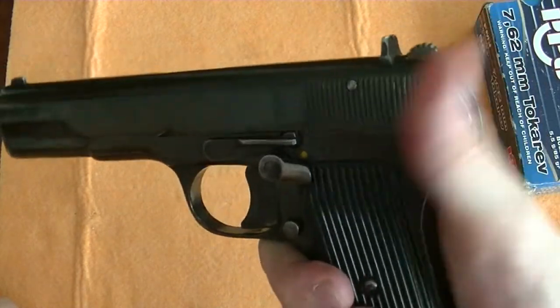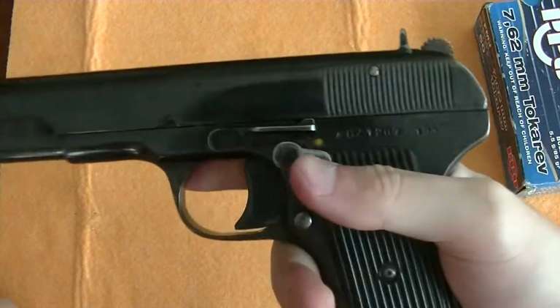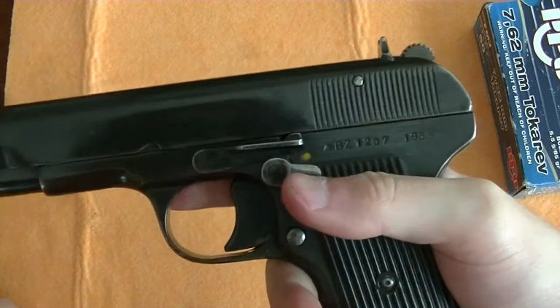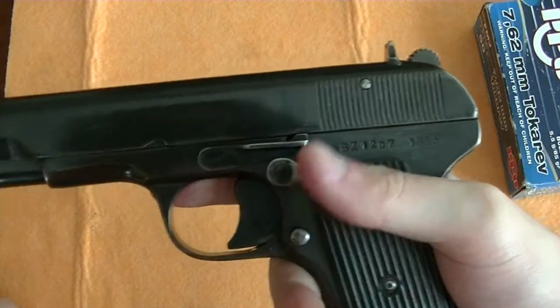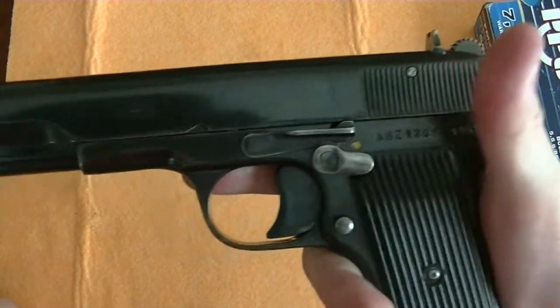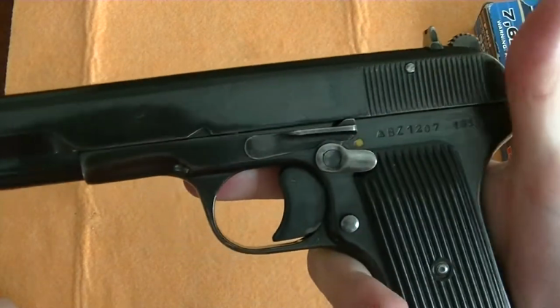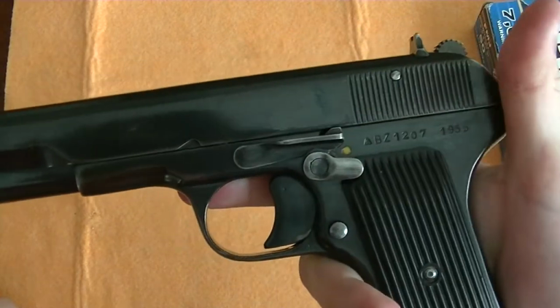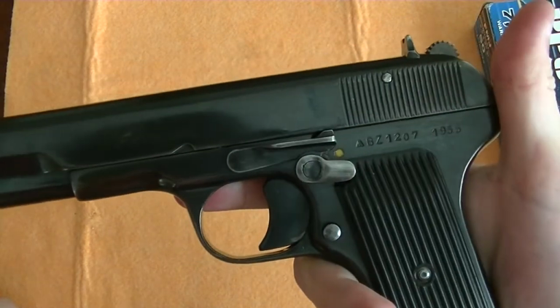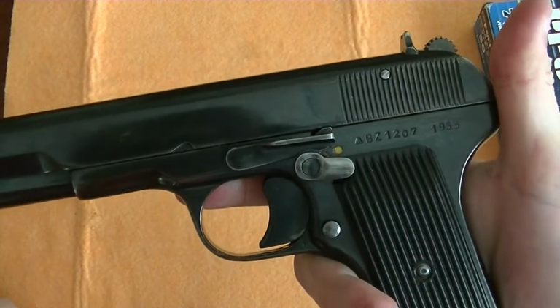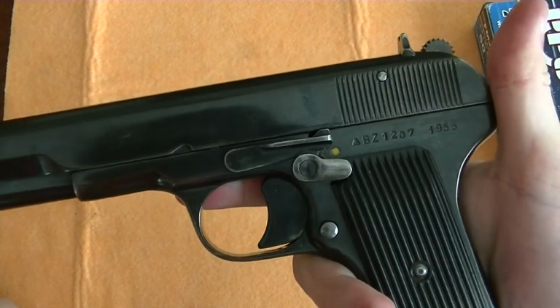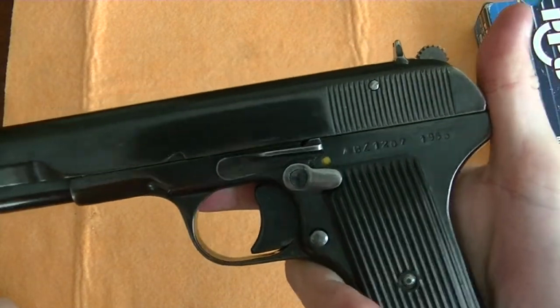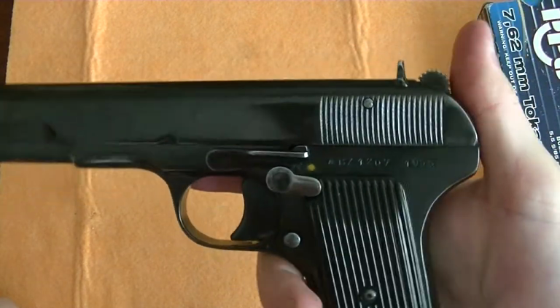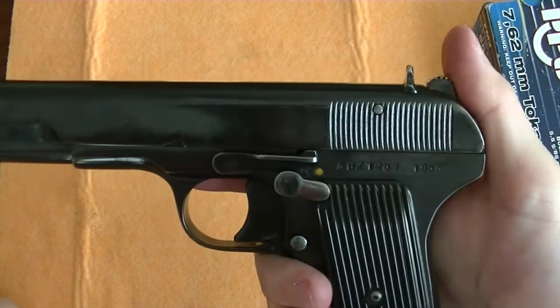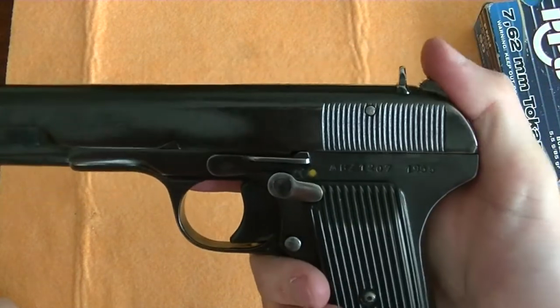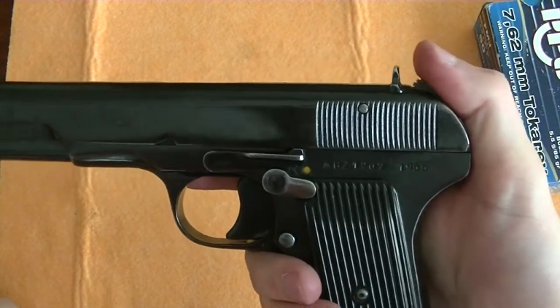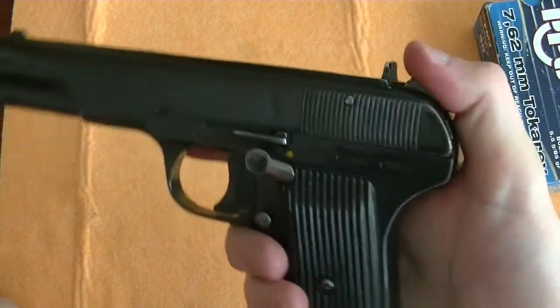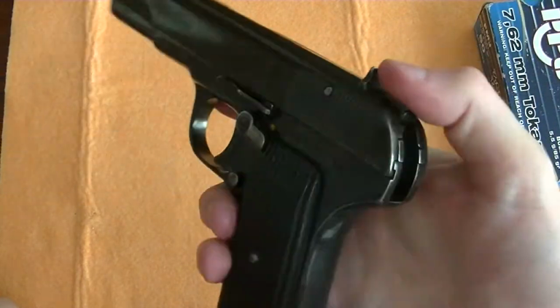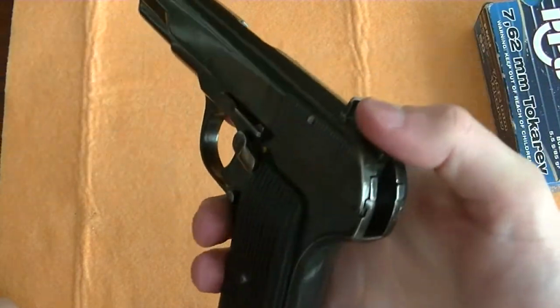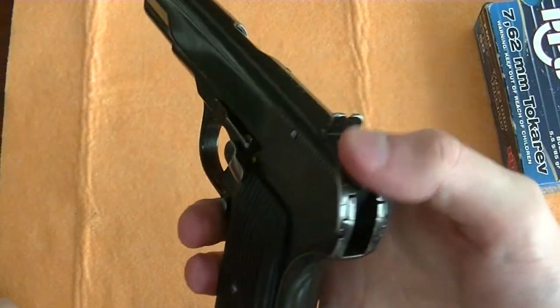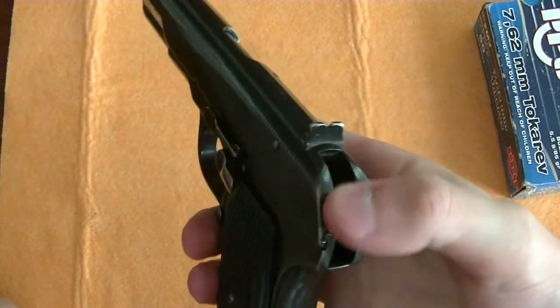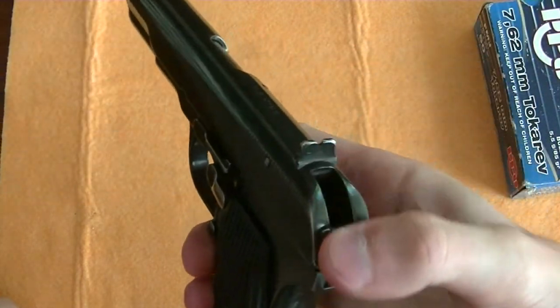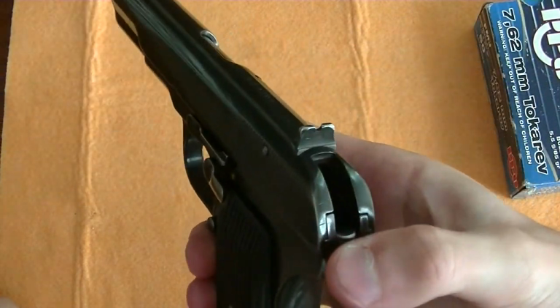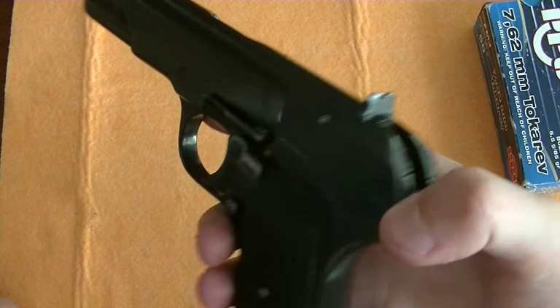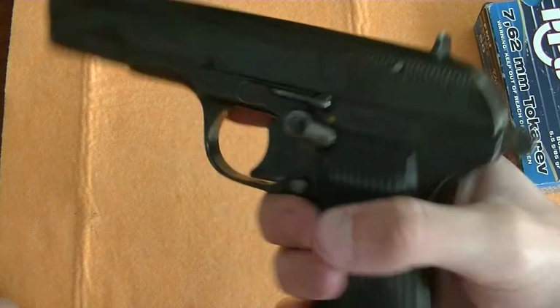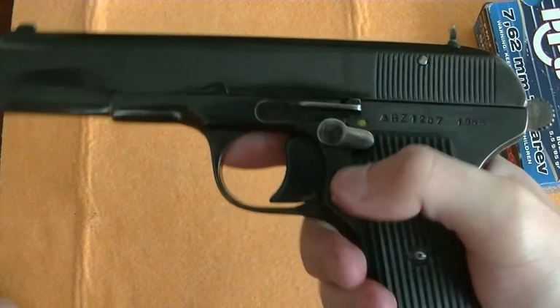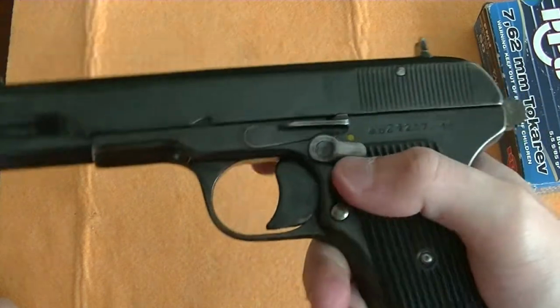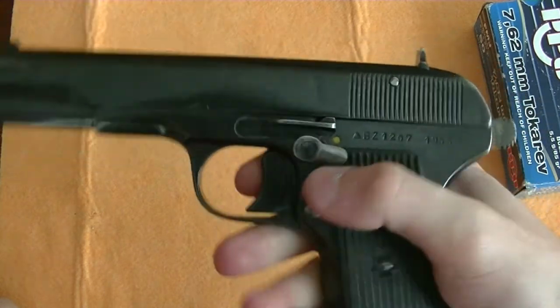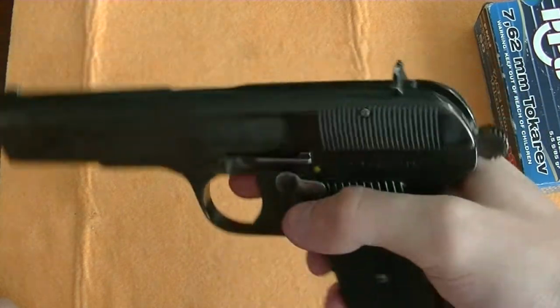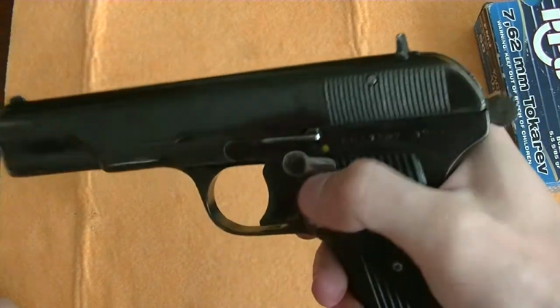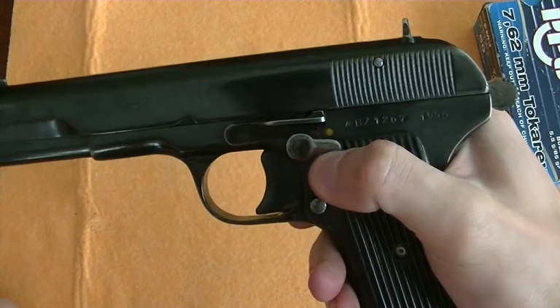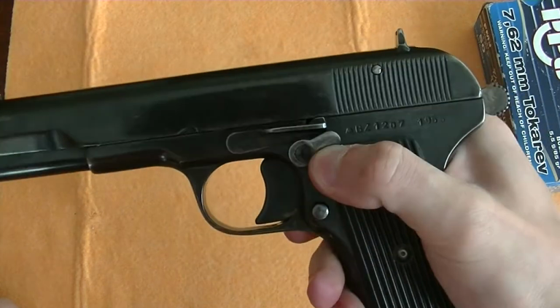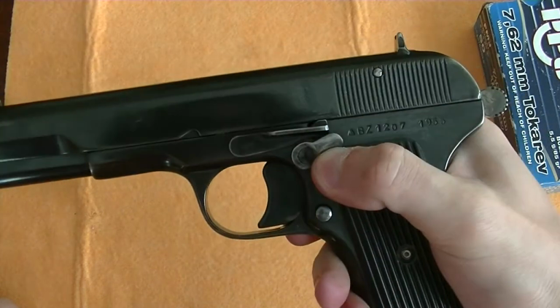To make disassembly easier, you want to cock the gun and put it on safe.